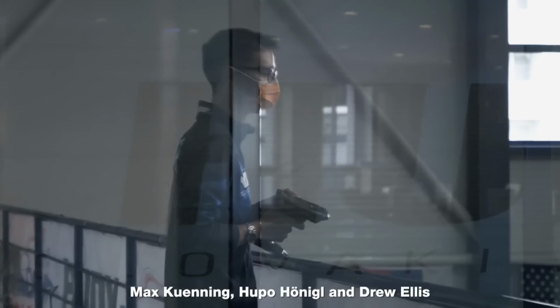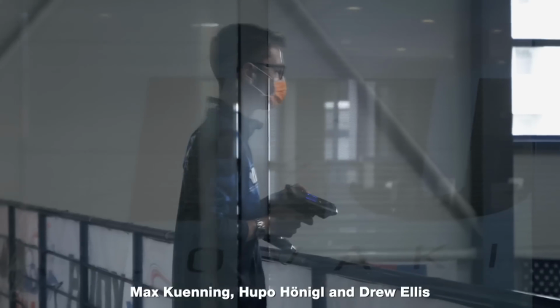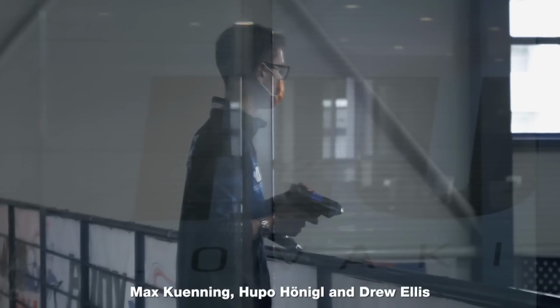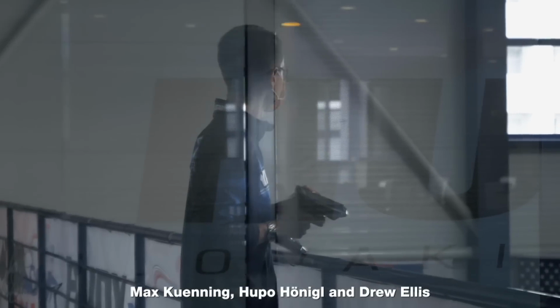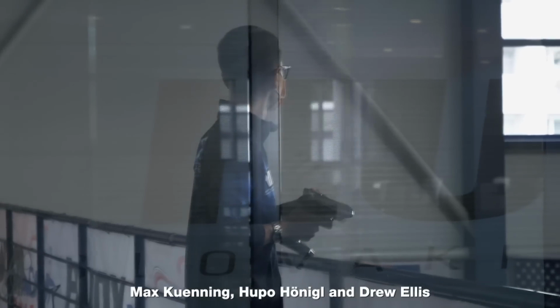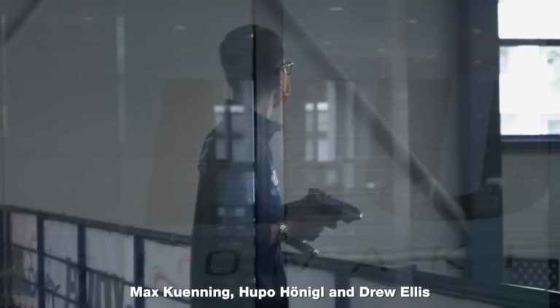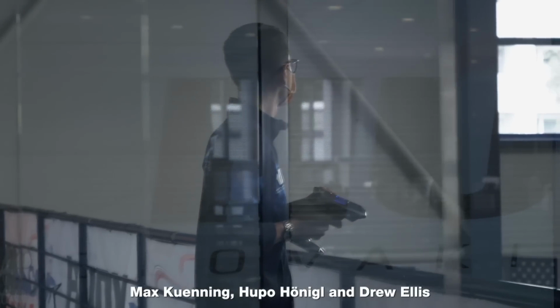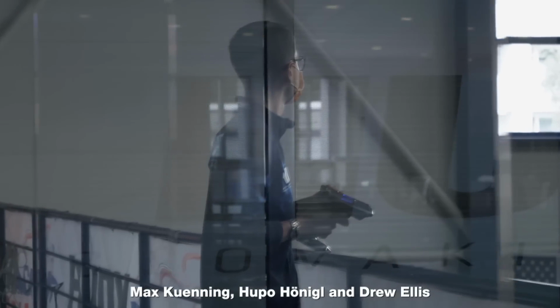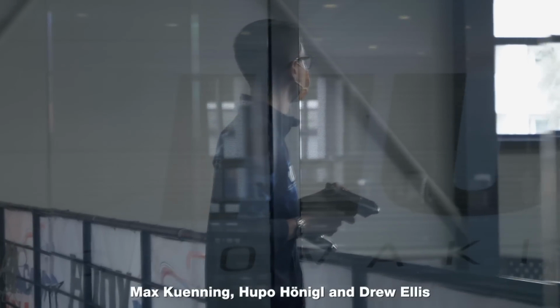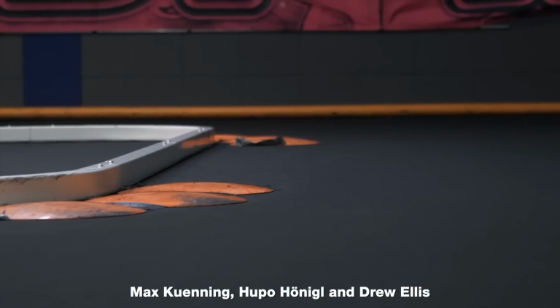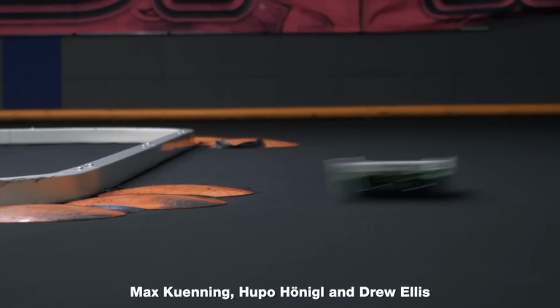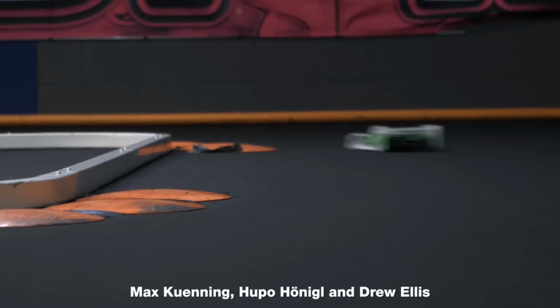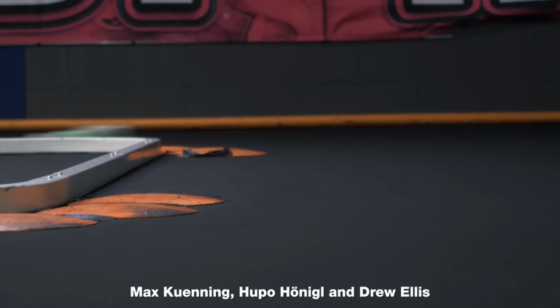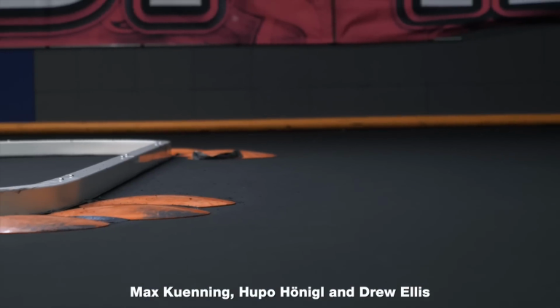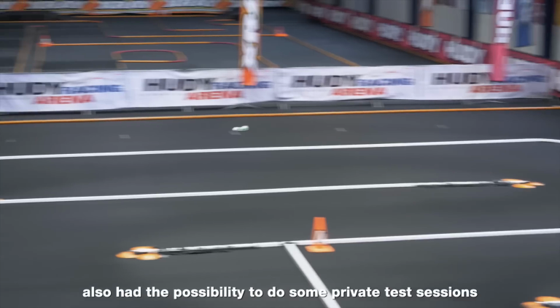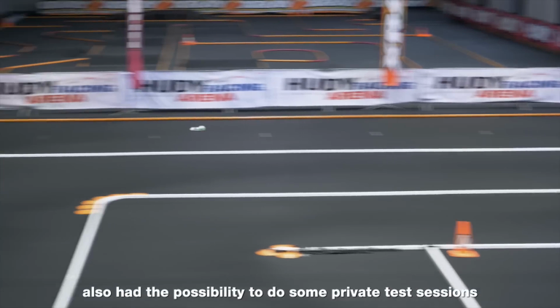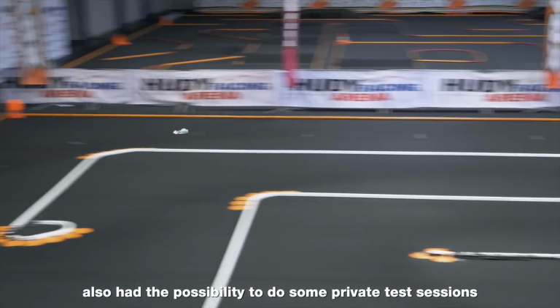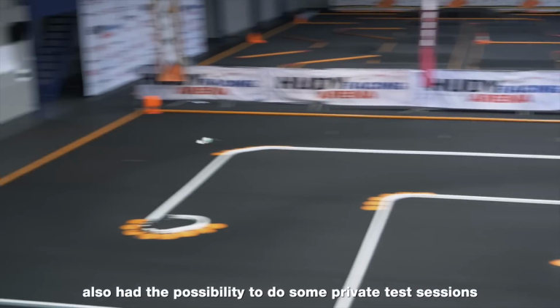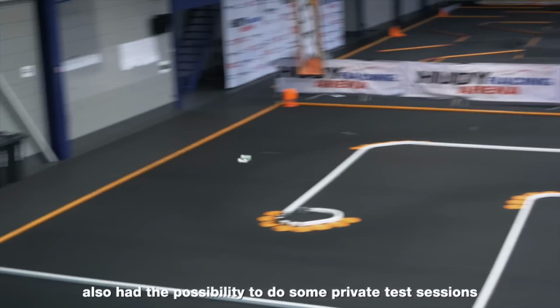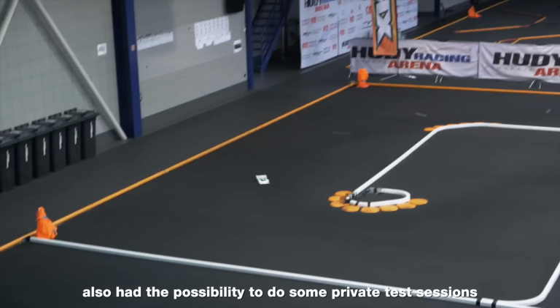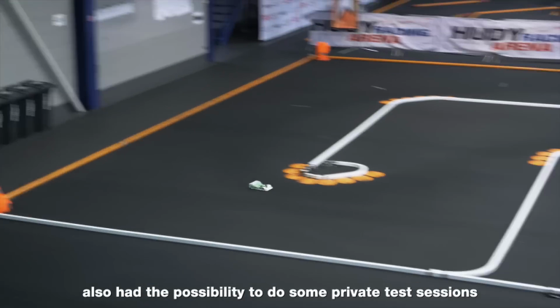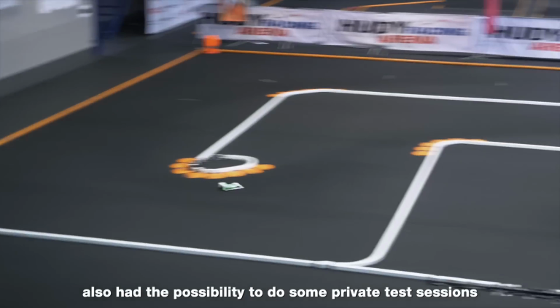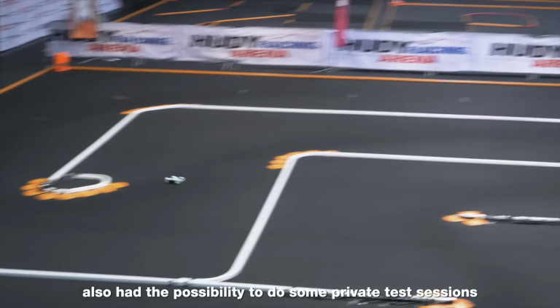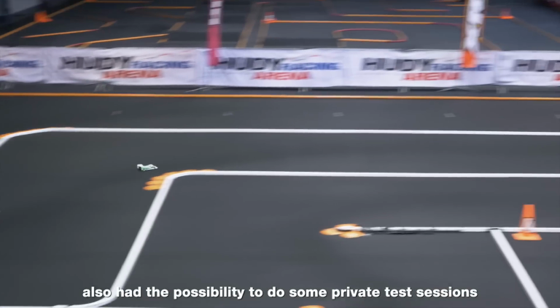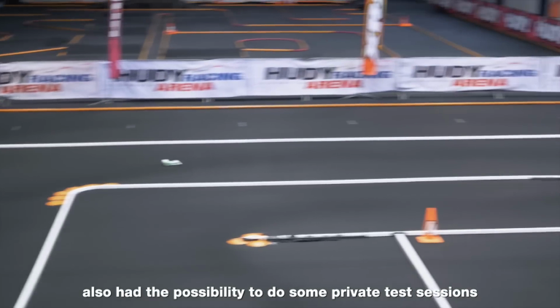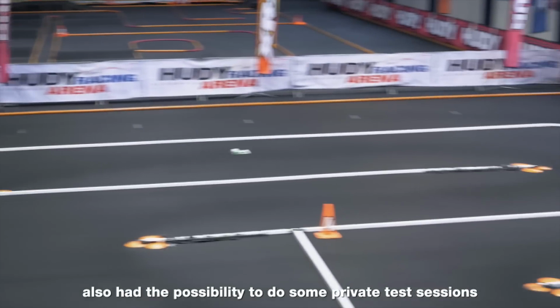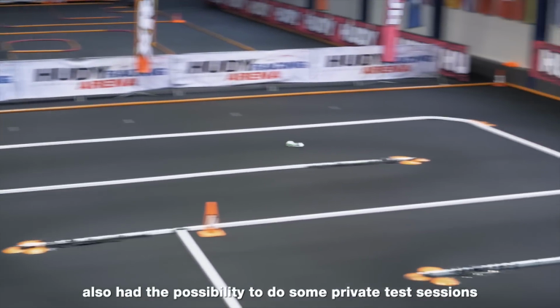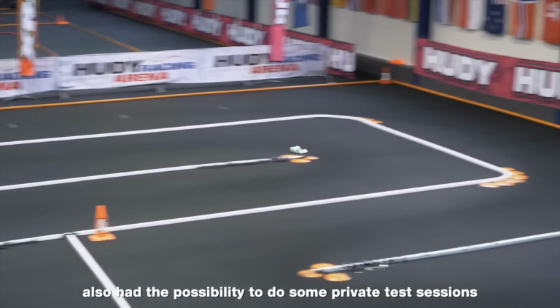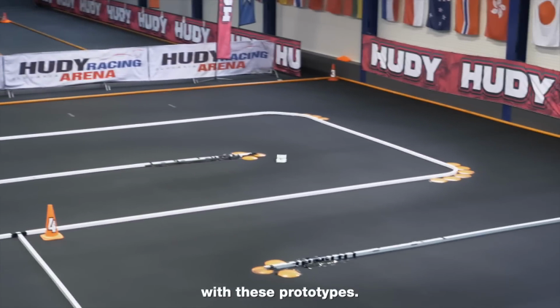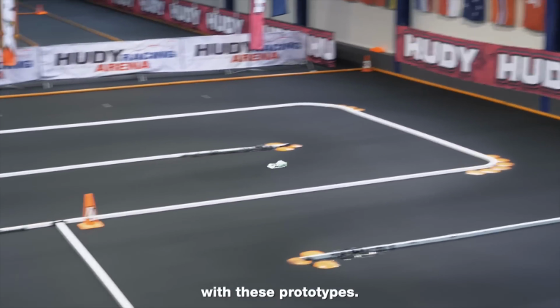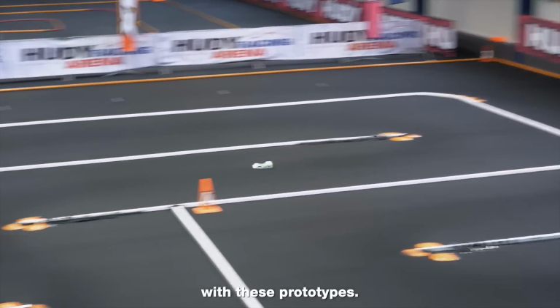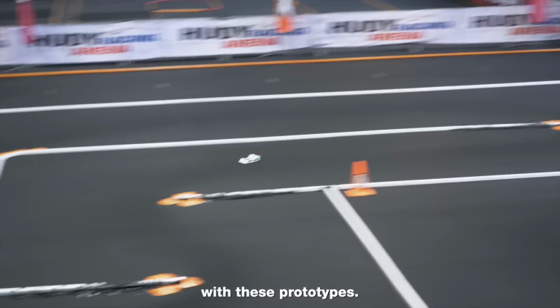Max Kuning, Cupo Hönigal and Drew Ellis also had the possibility to do some private test sessions with these prototypes.